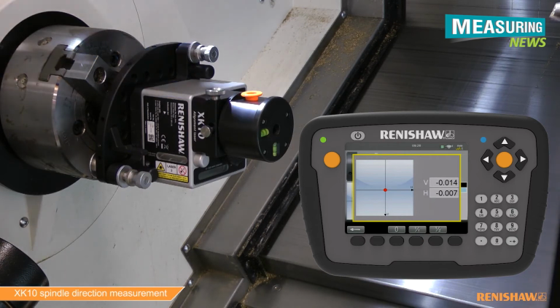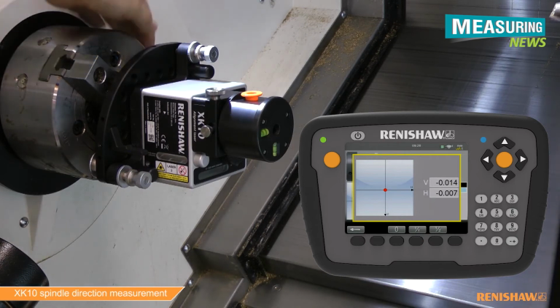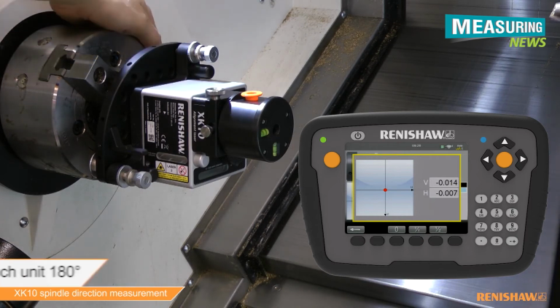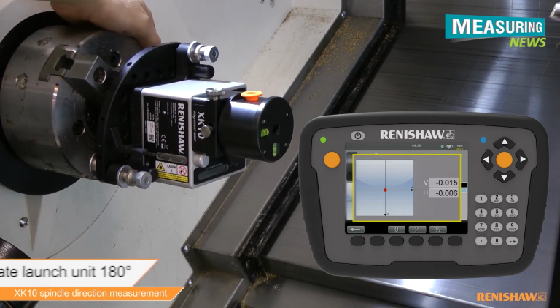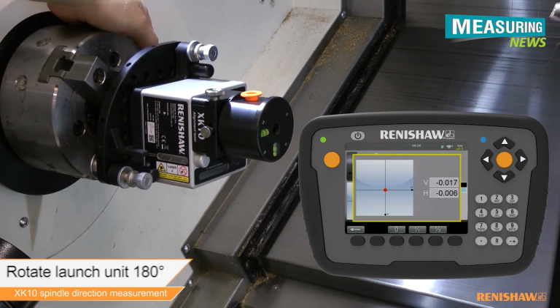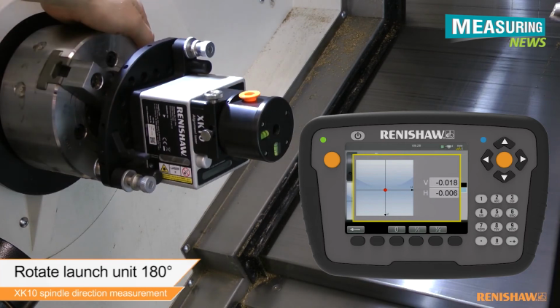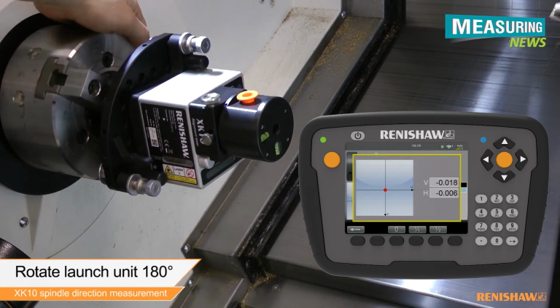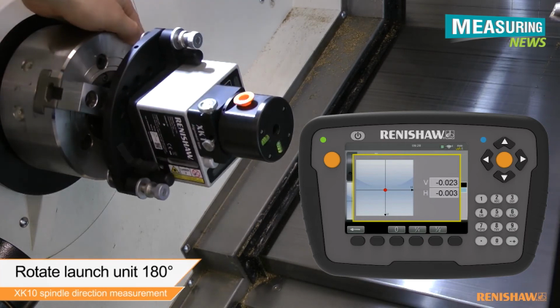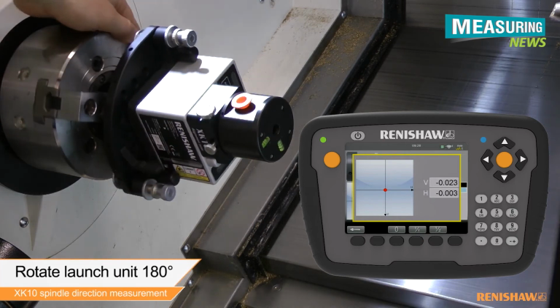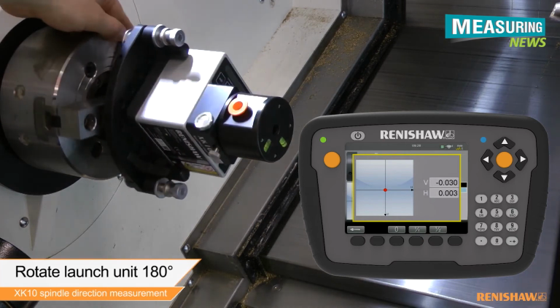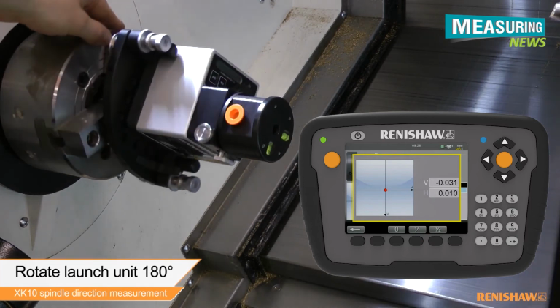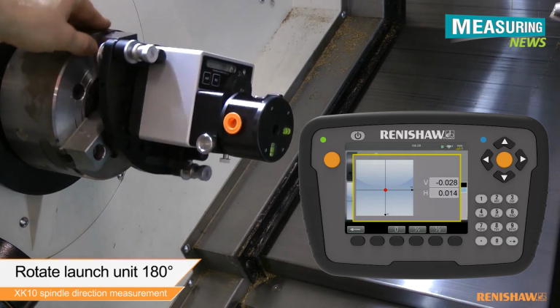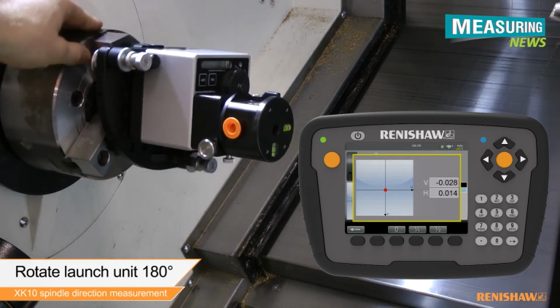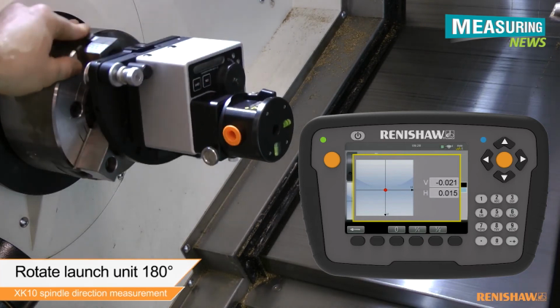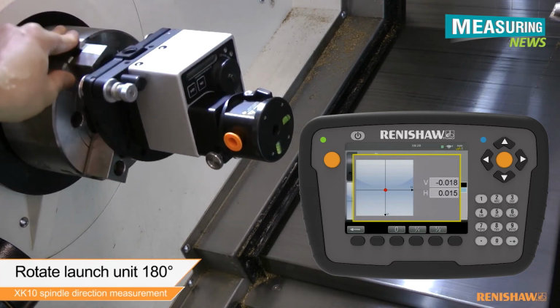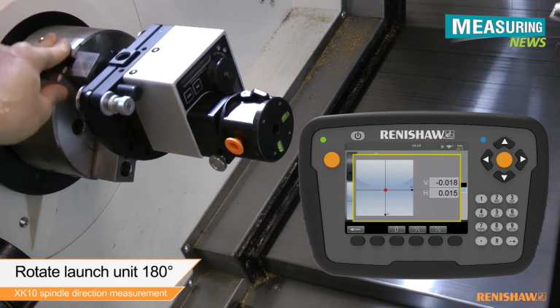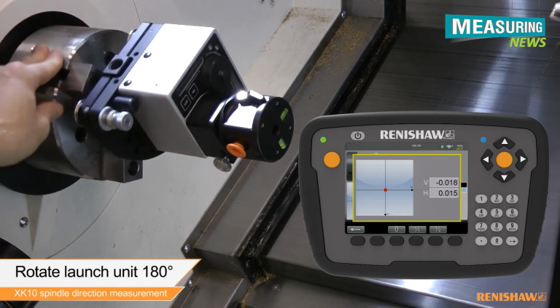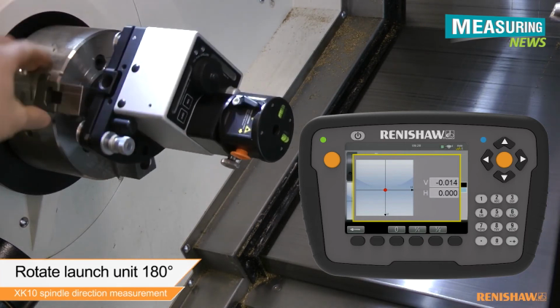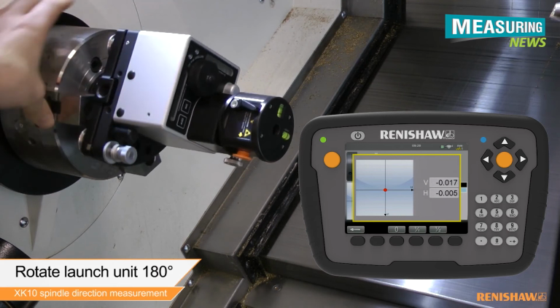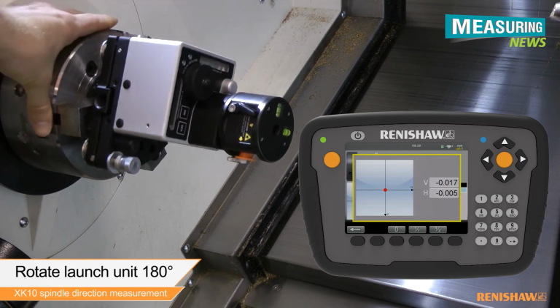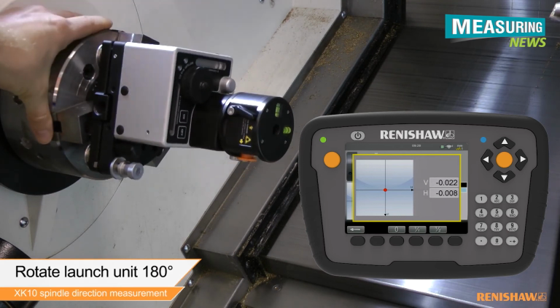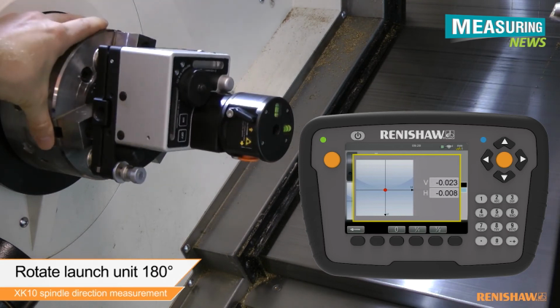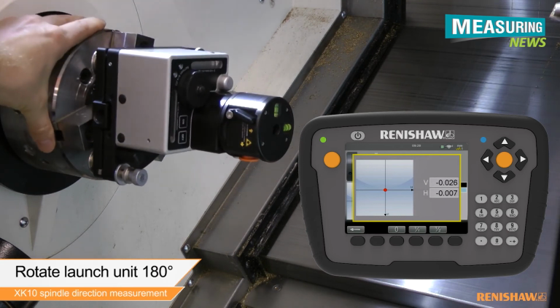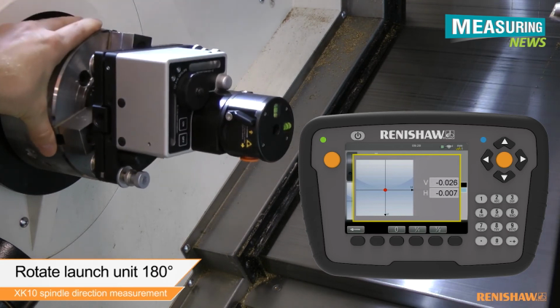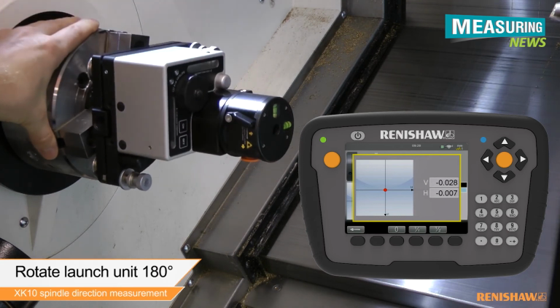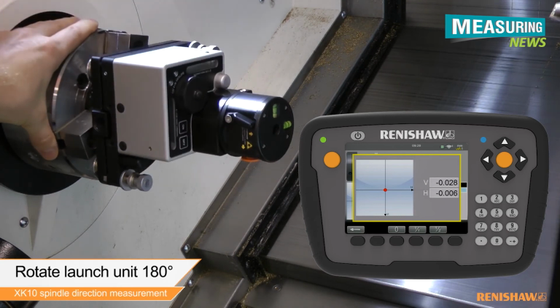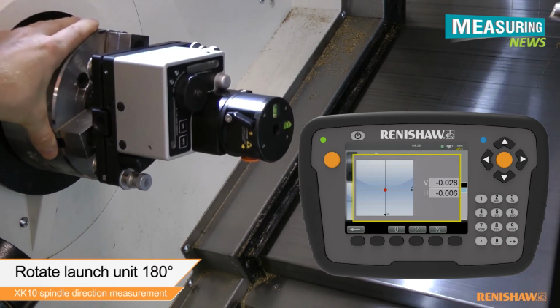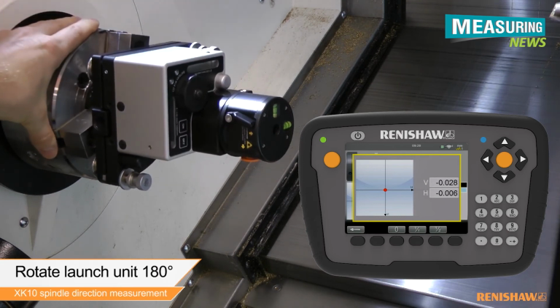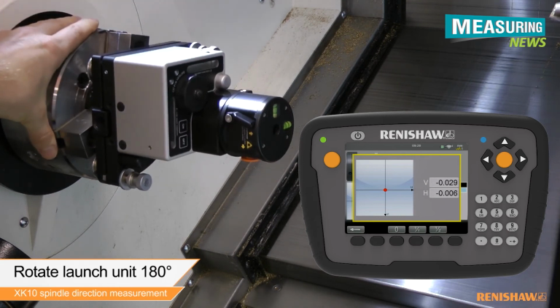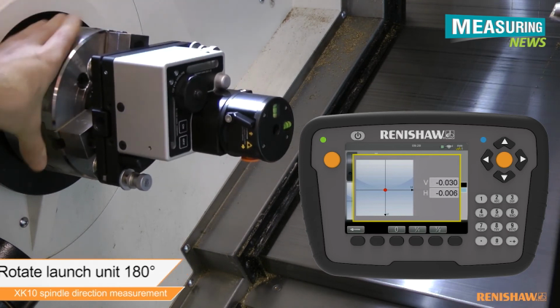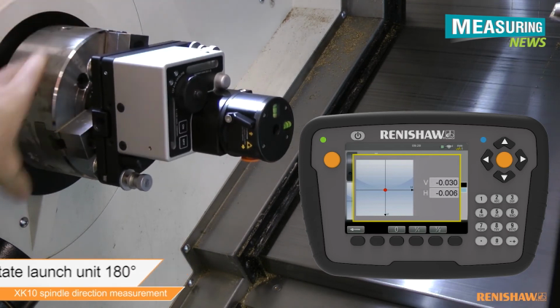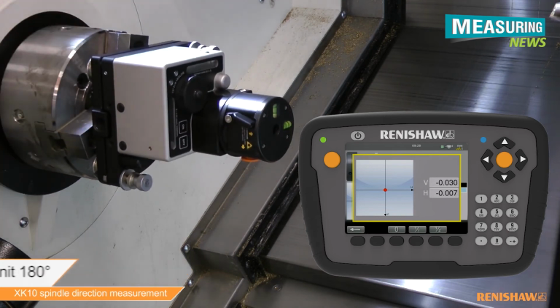Rotate the launch 180 degrees and check that the PSD readings do not deviate greater than the alignment tolerance.